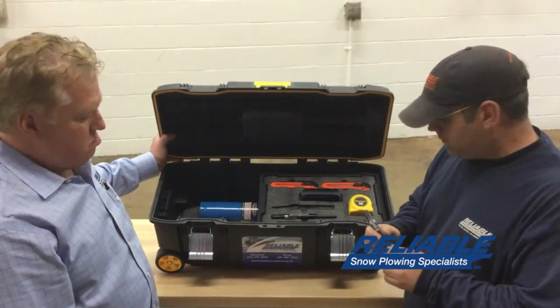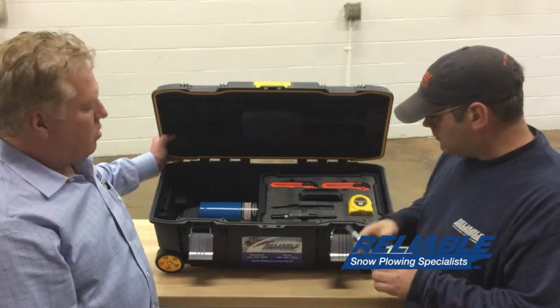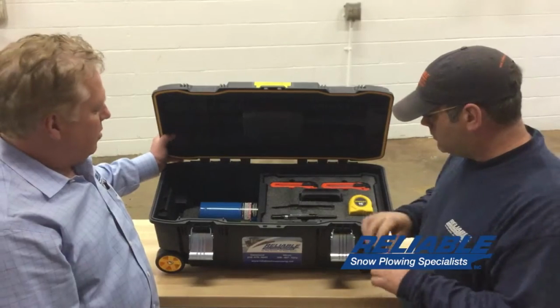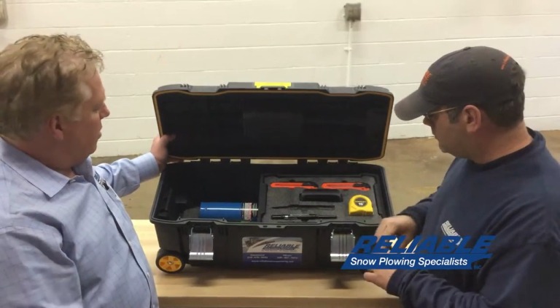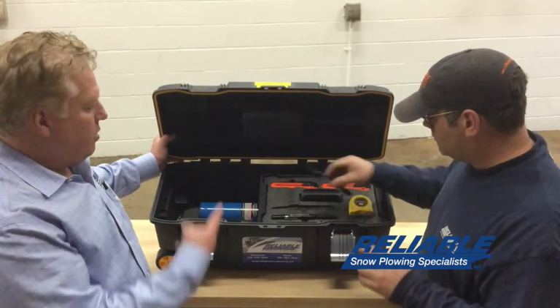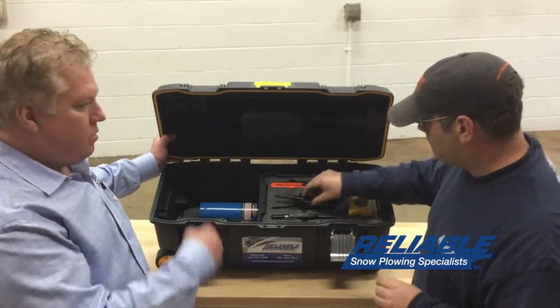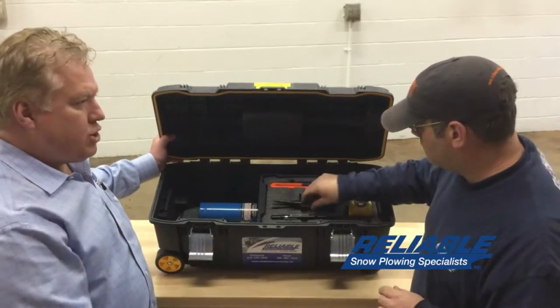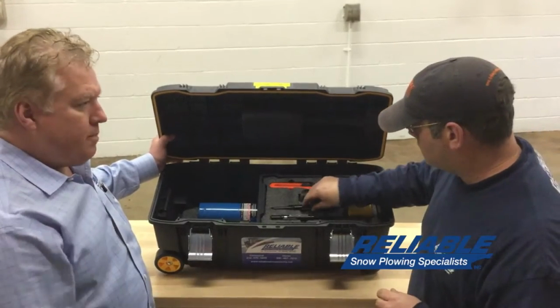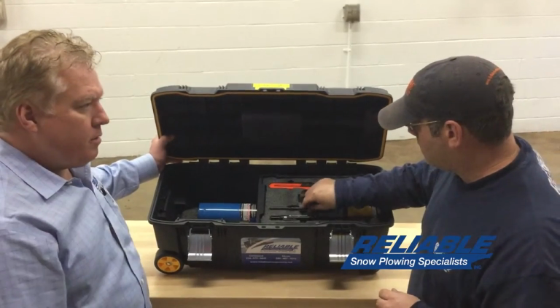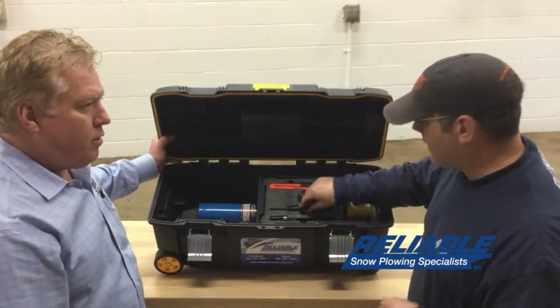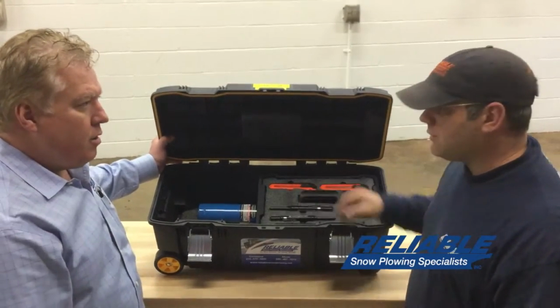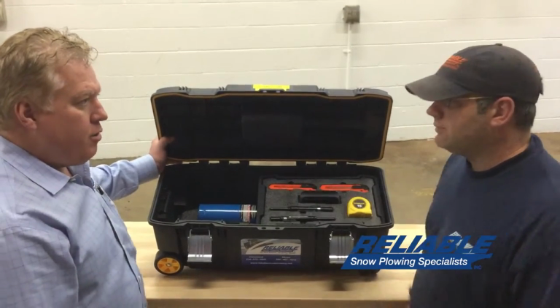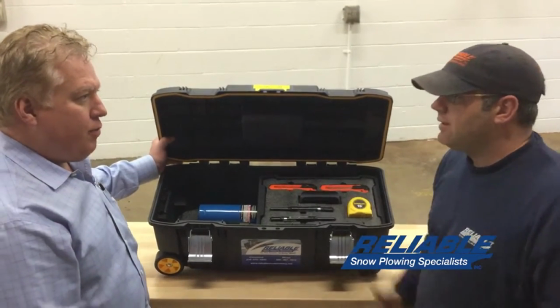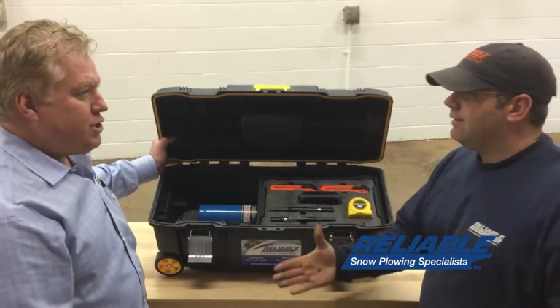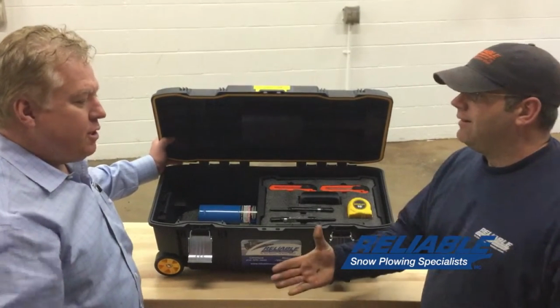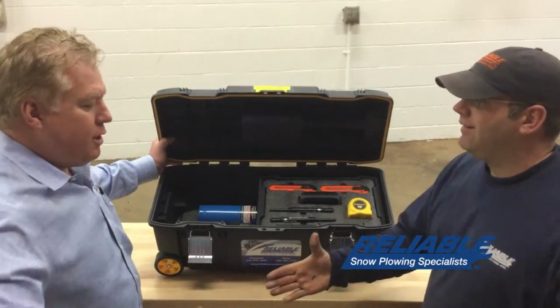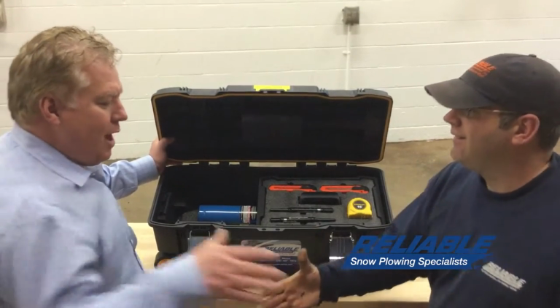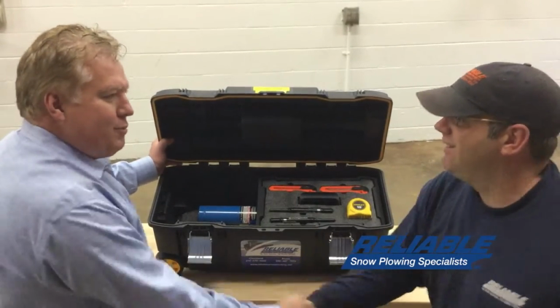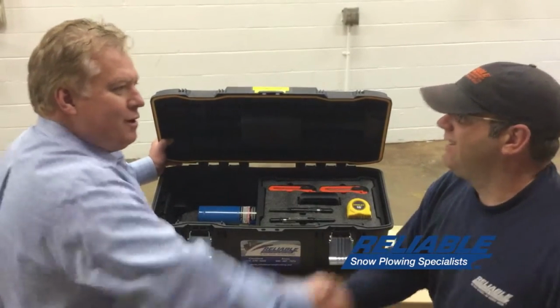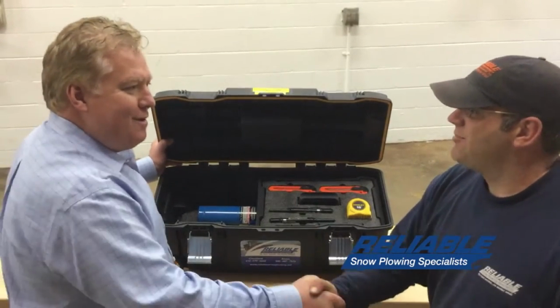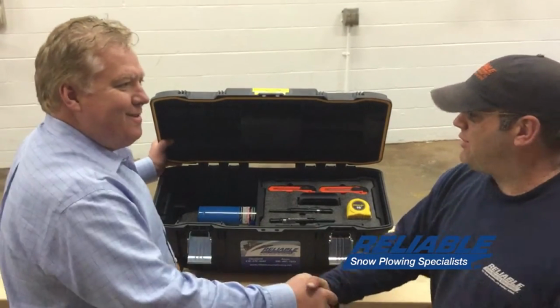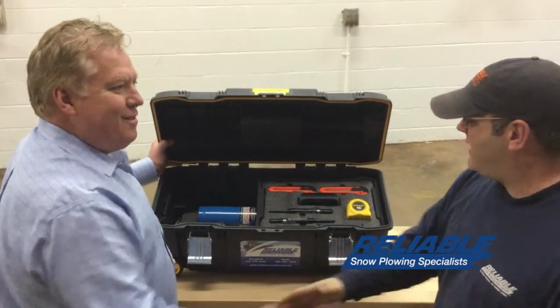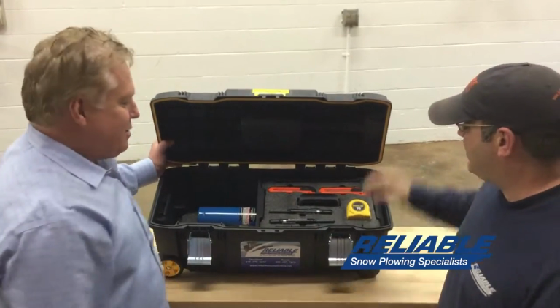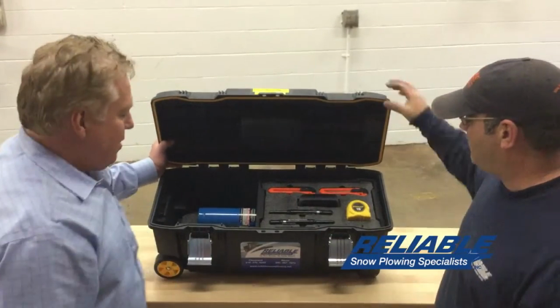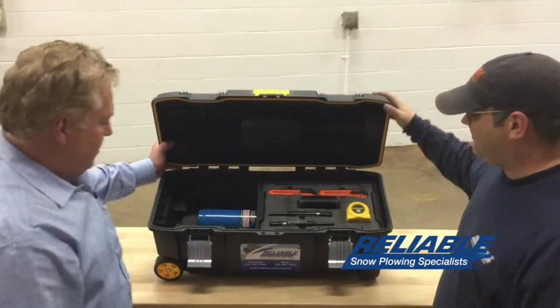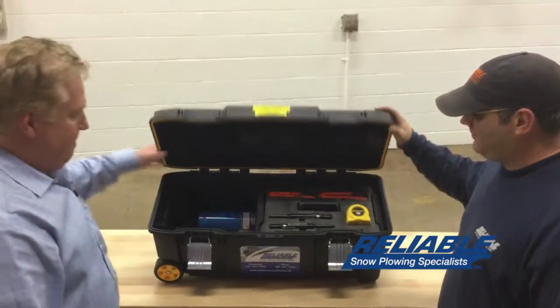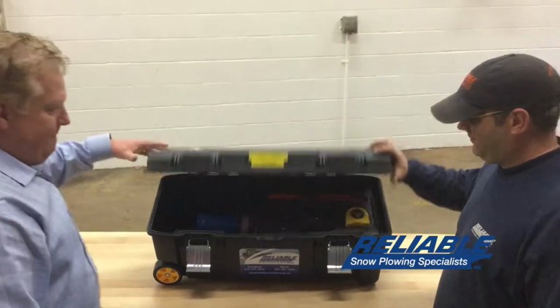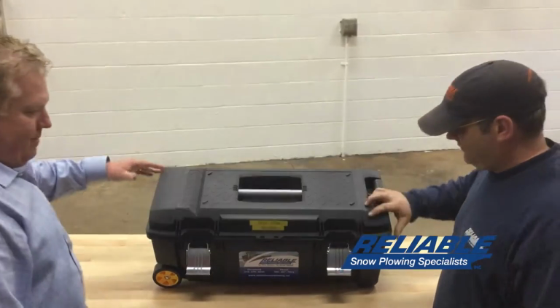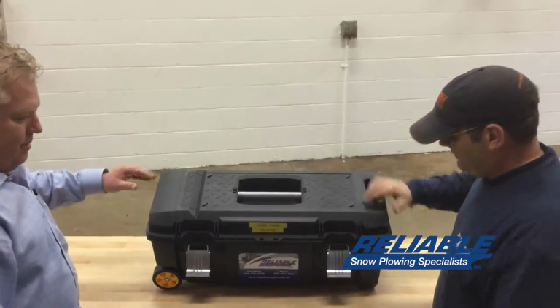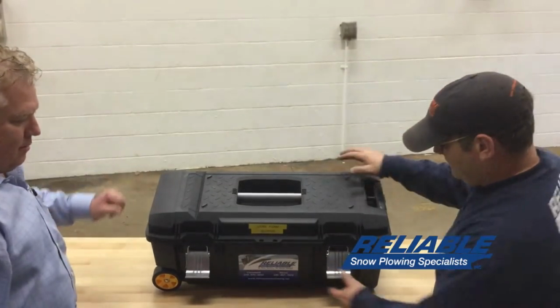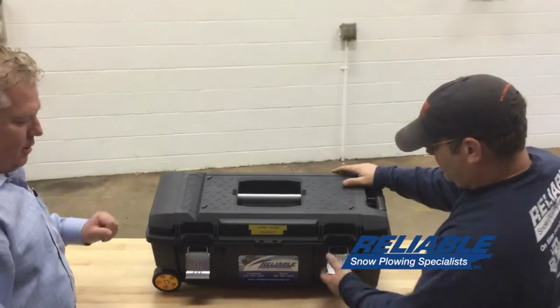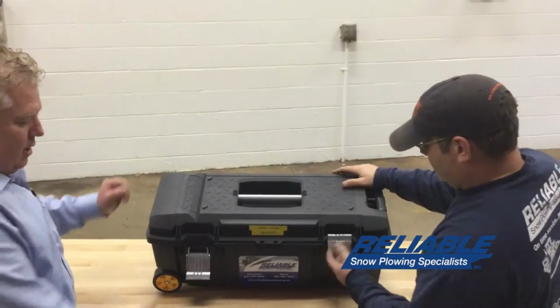All right. Nice job, man. Thank you. Another project in the lean column done. Appreciate it. Thanks a lot. Great job.